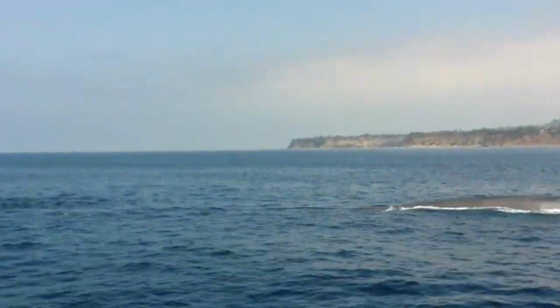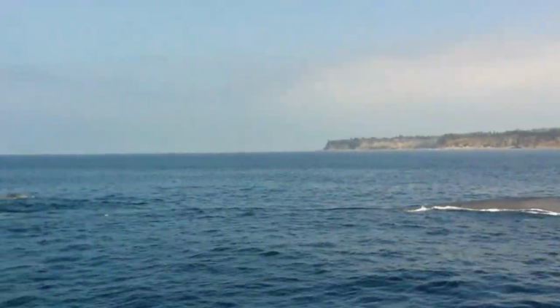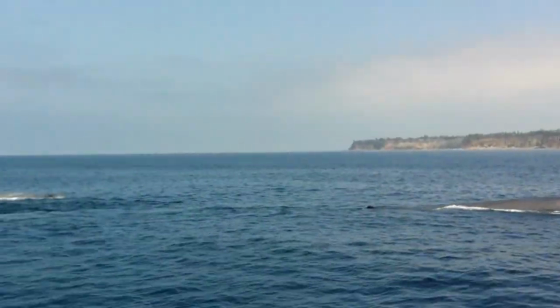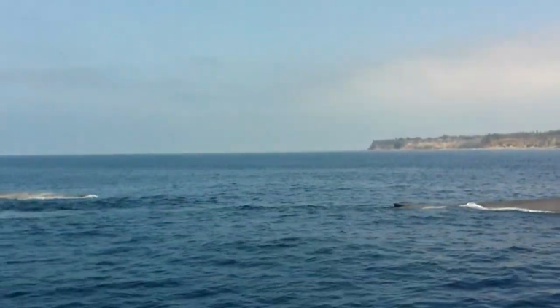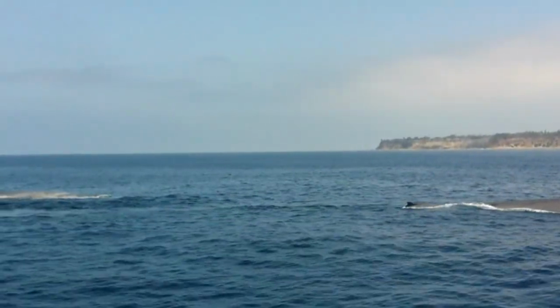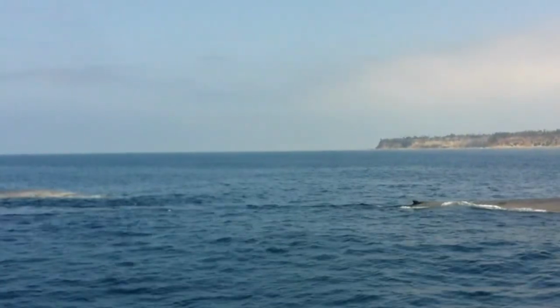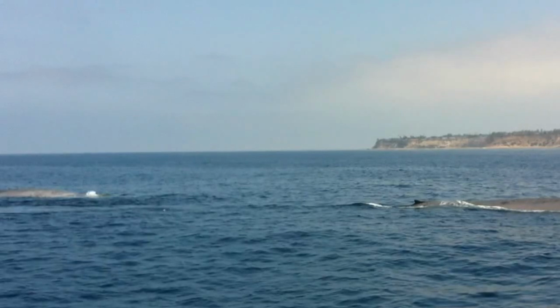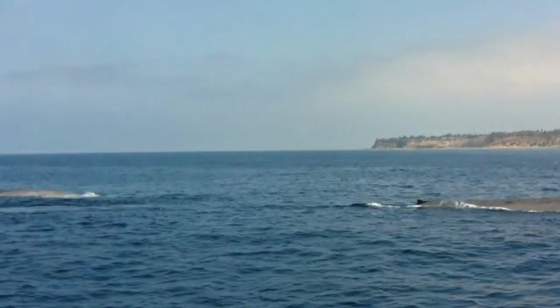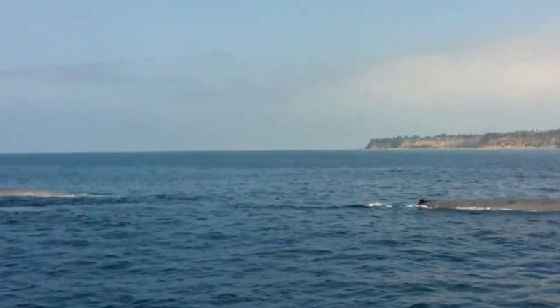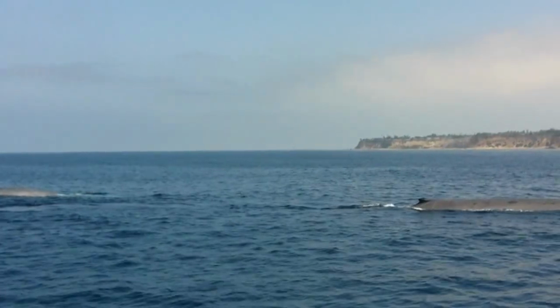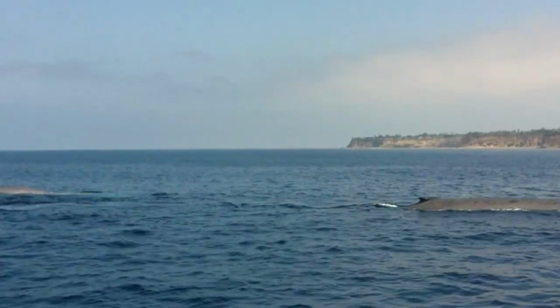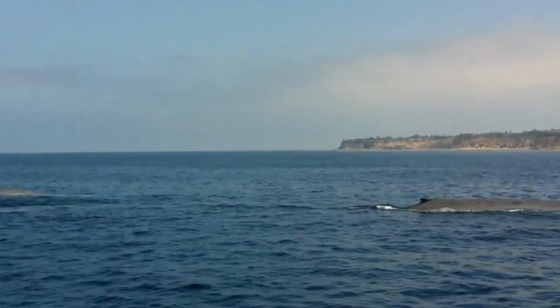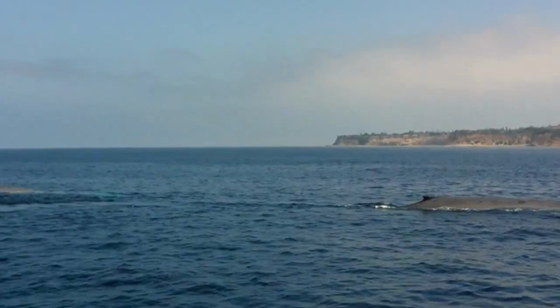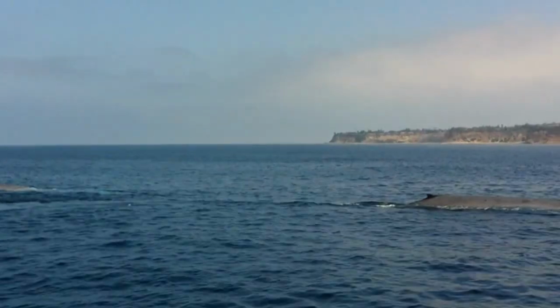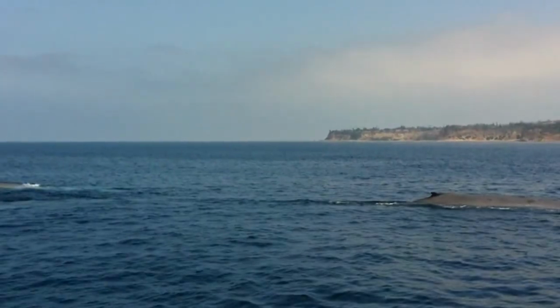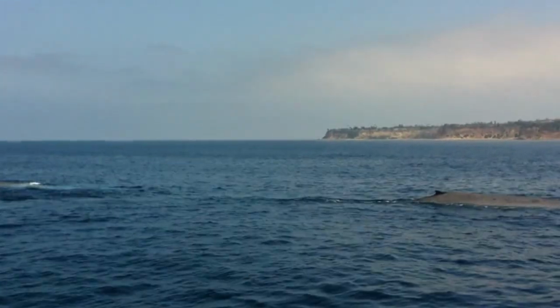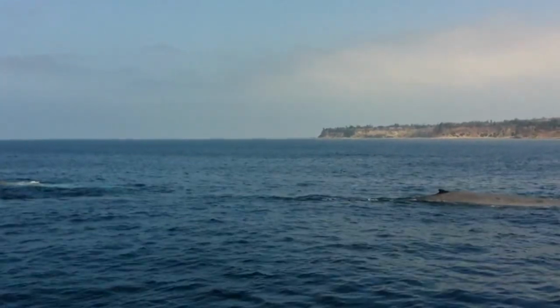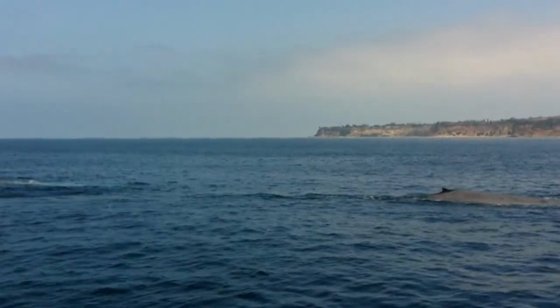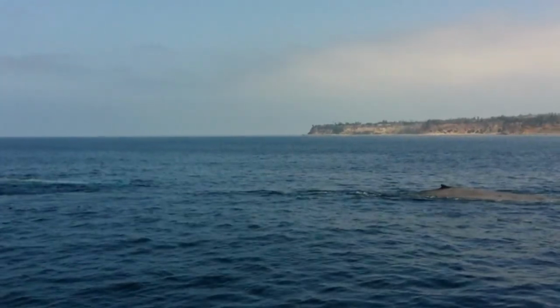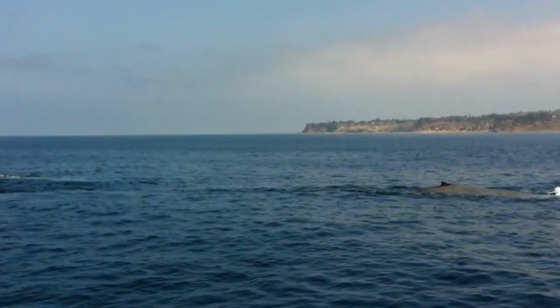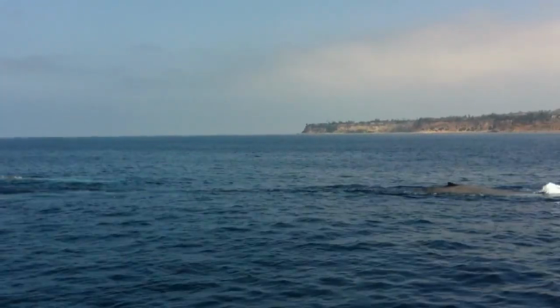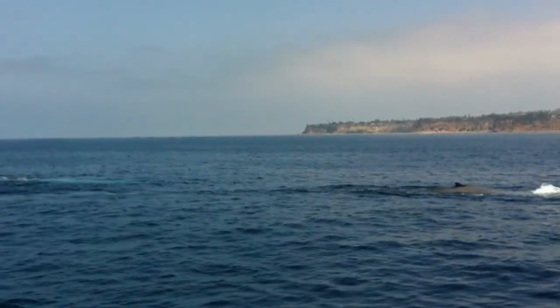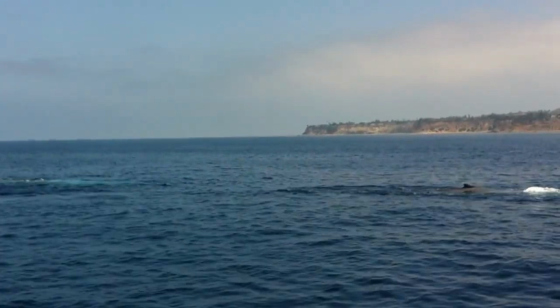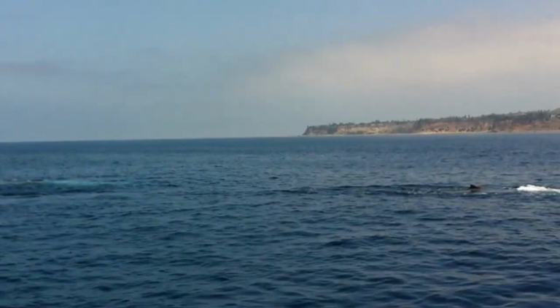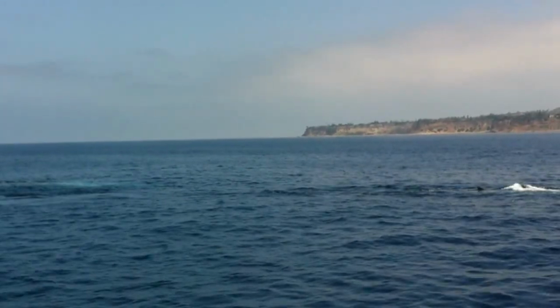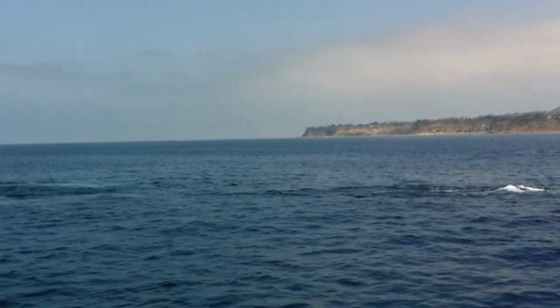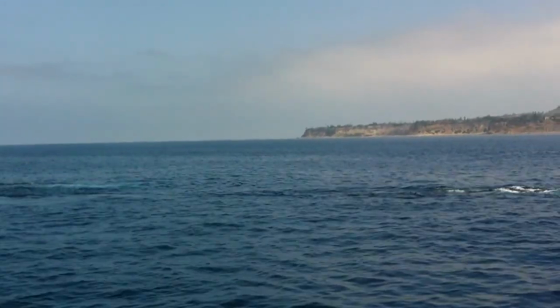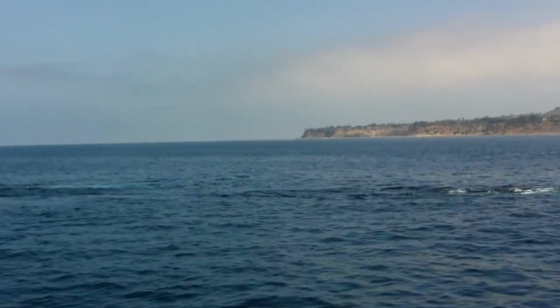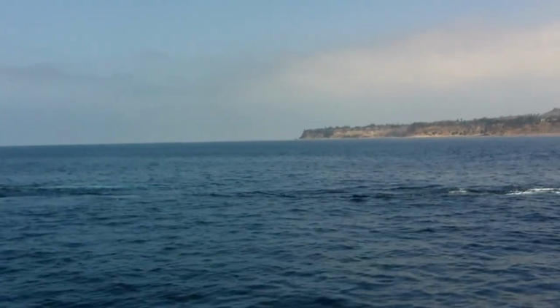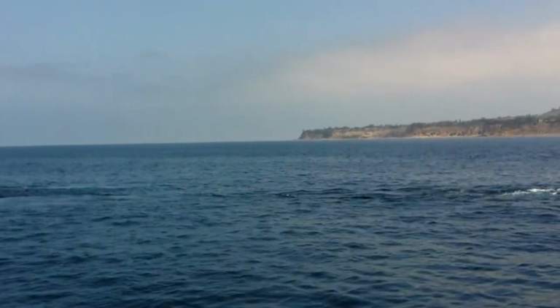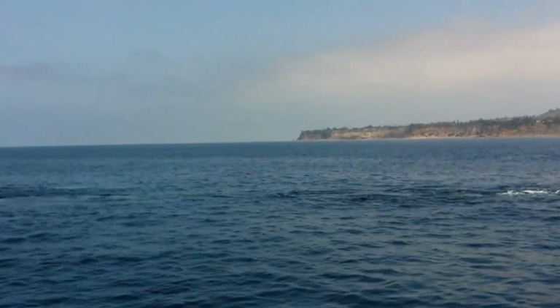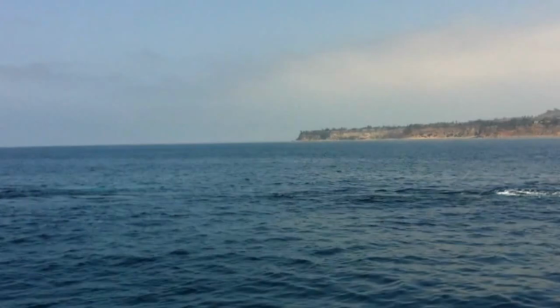Do you see that? It's a mommy and a baby. Do you see that? I wonder if the baby whale ignores his mother.